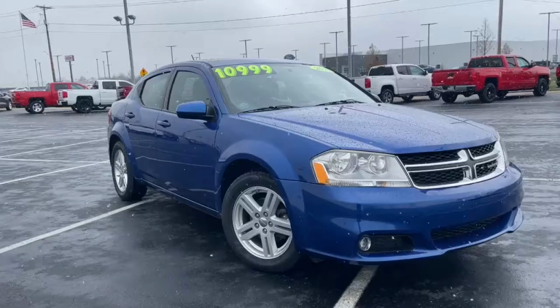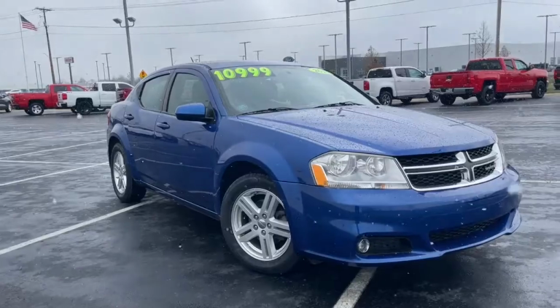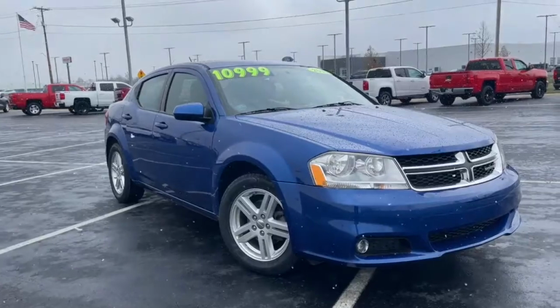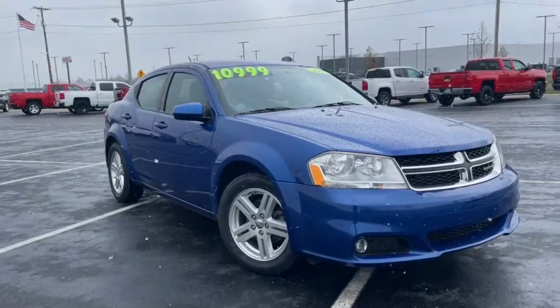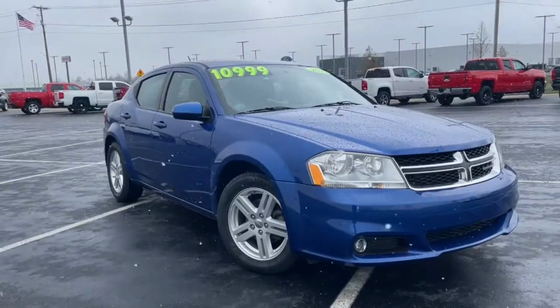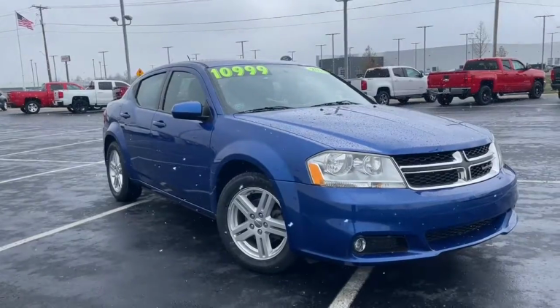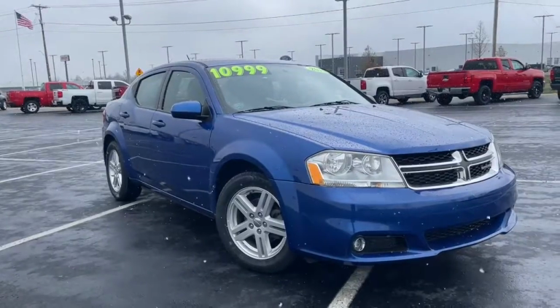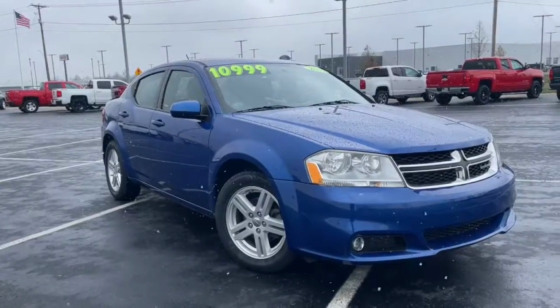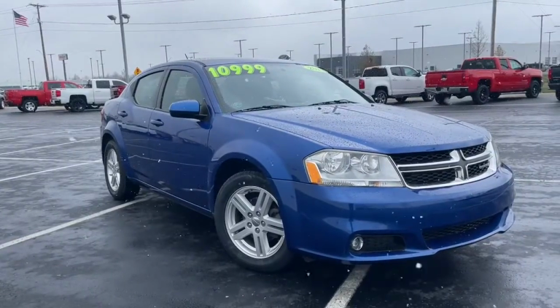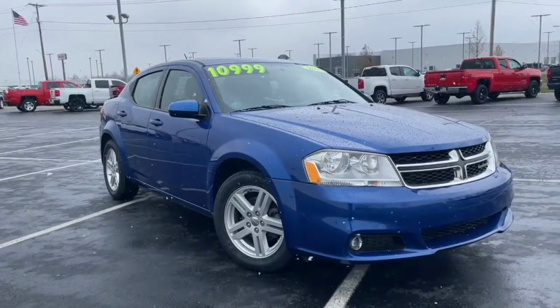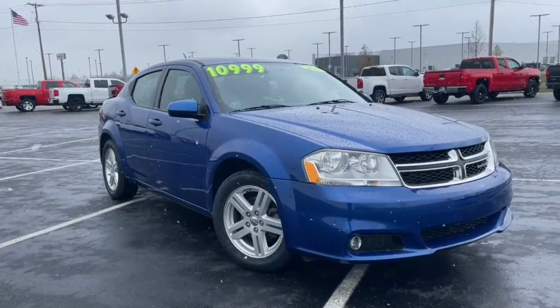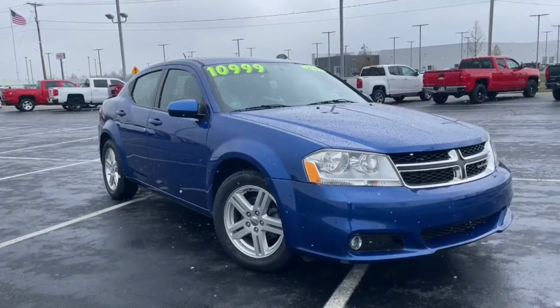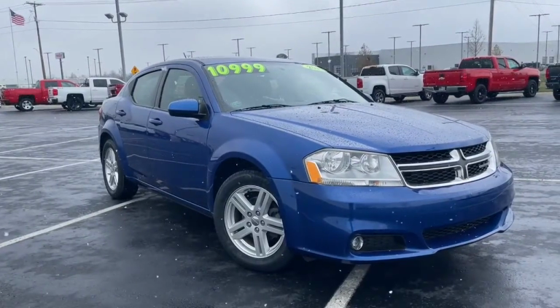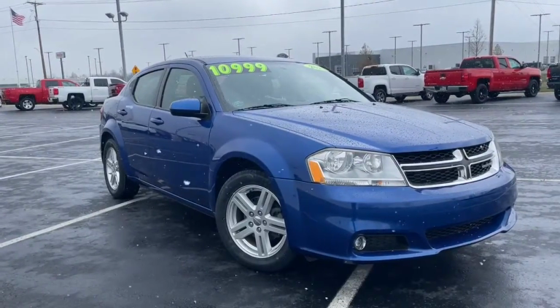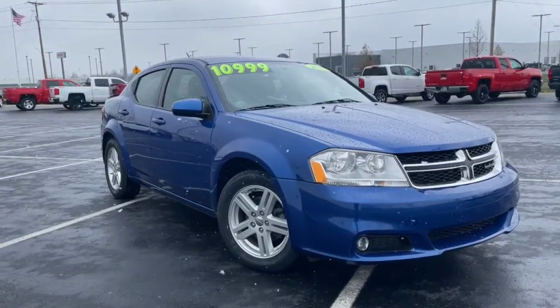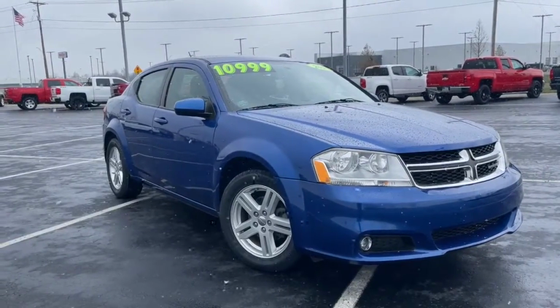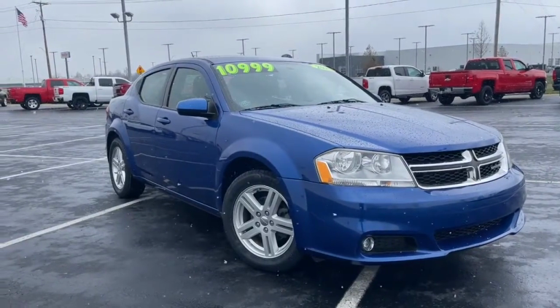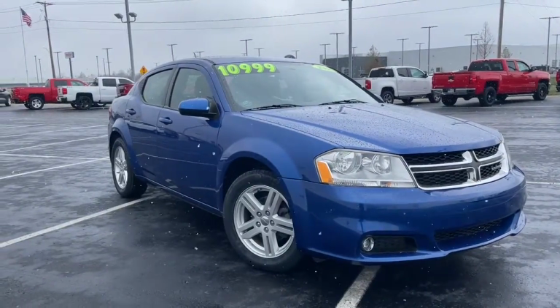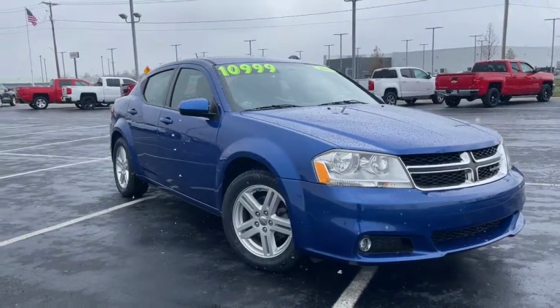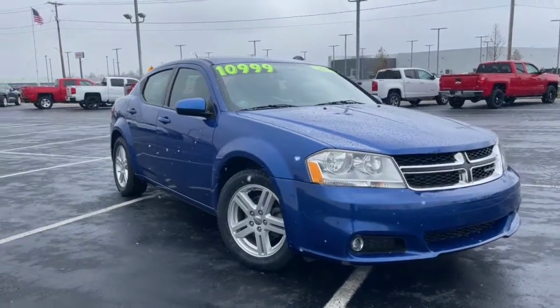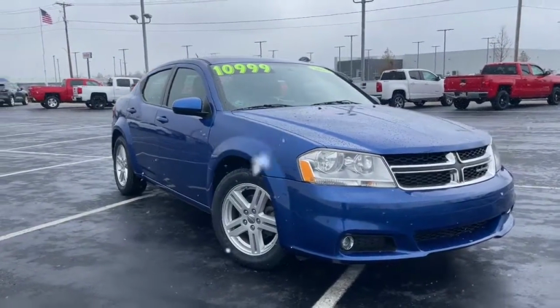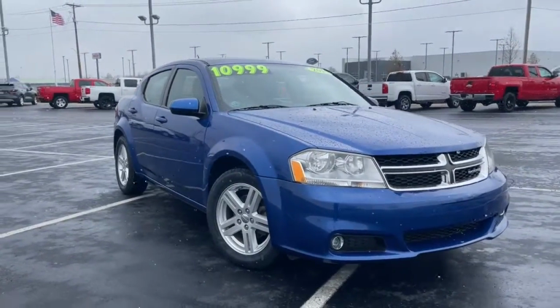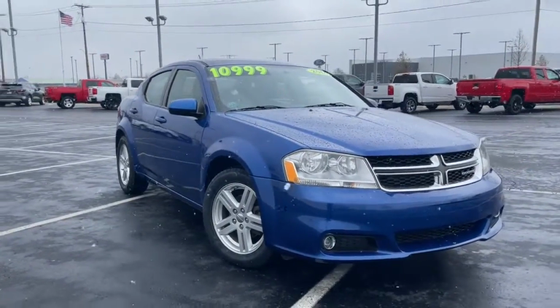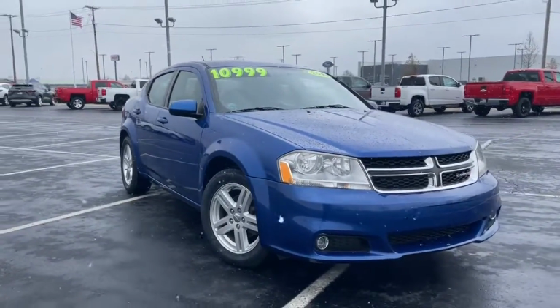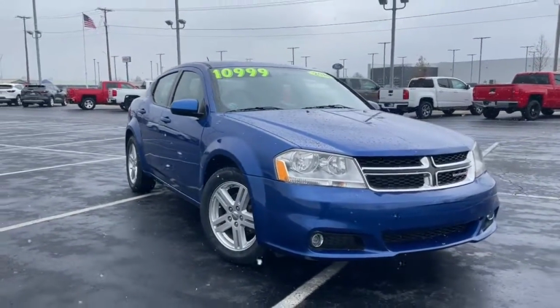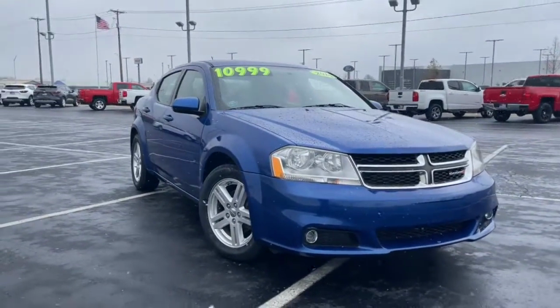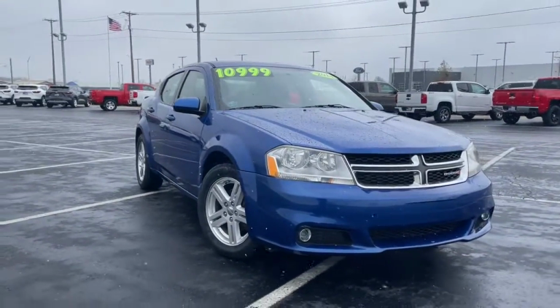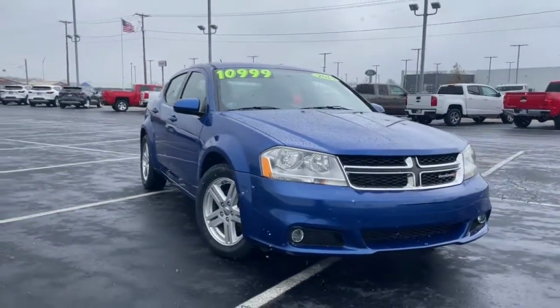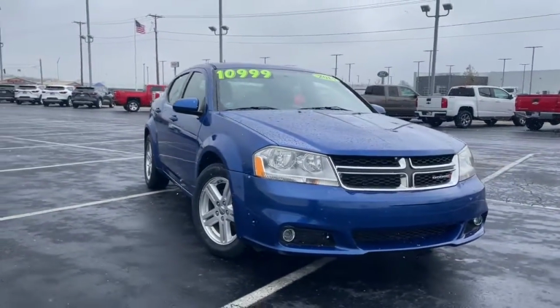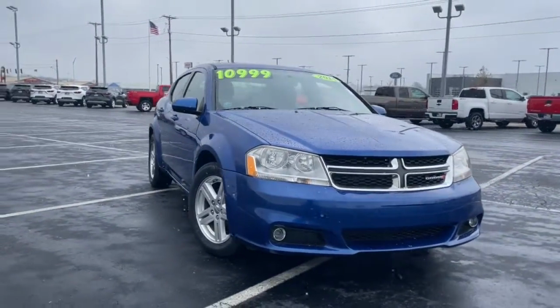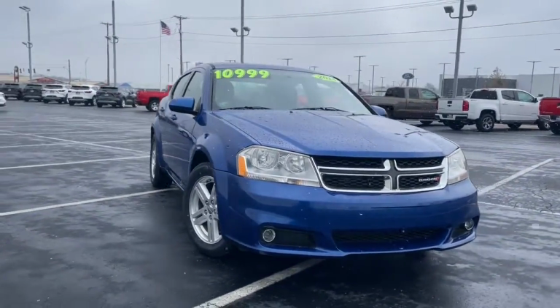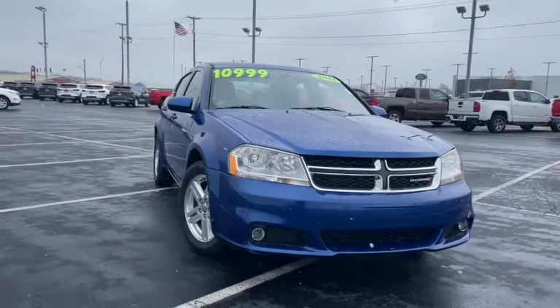Looking for your dream car? It could be the 2014 Dodge Avenger.